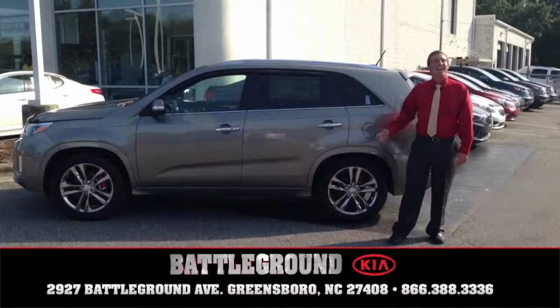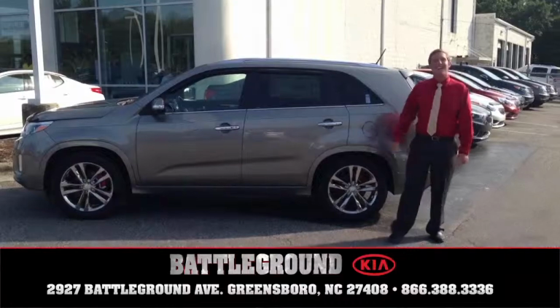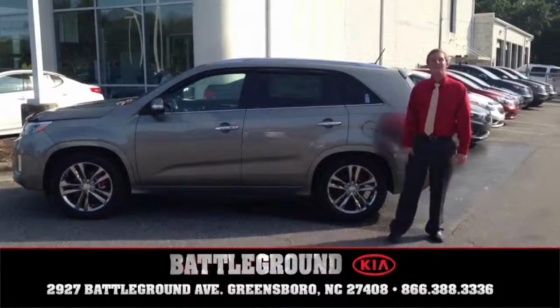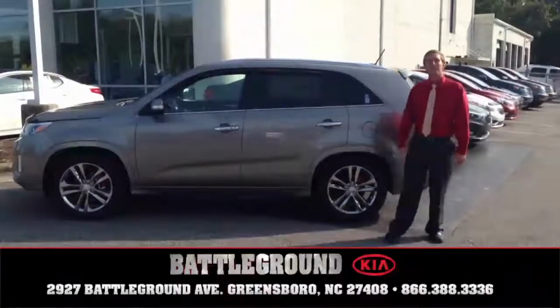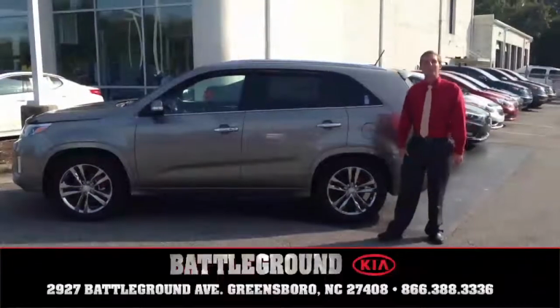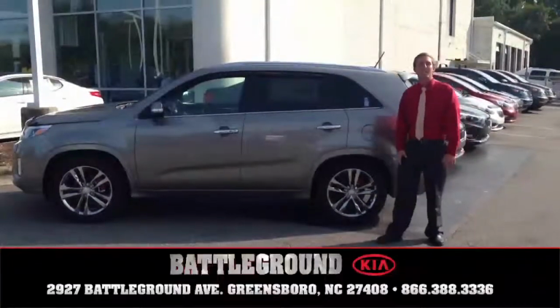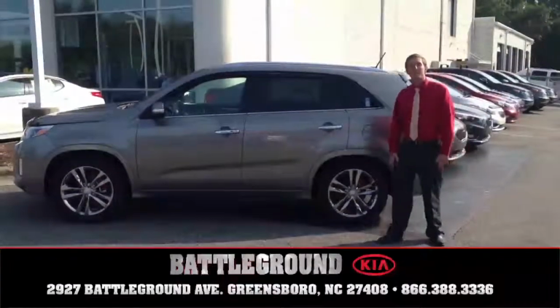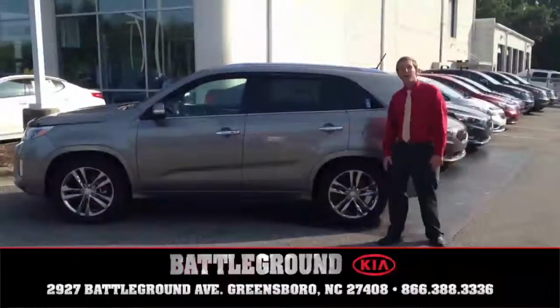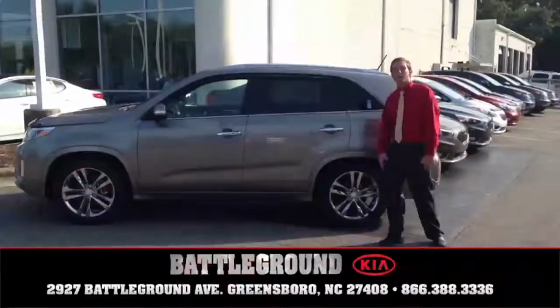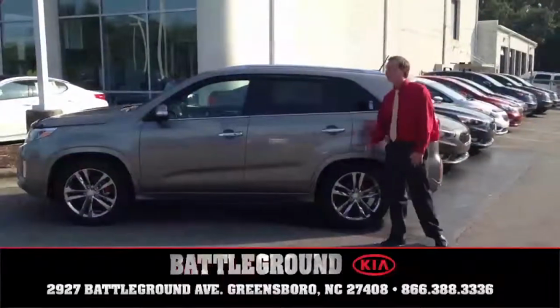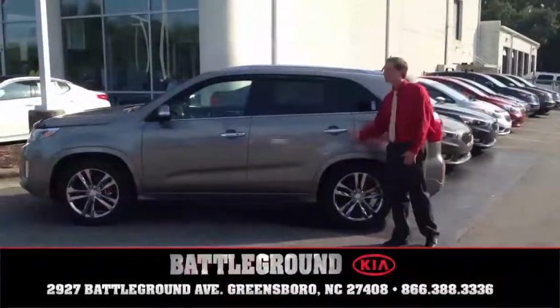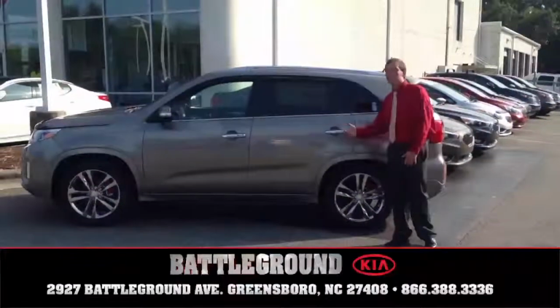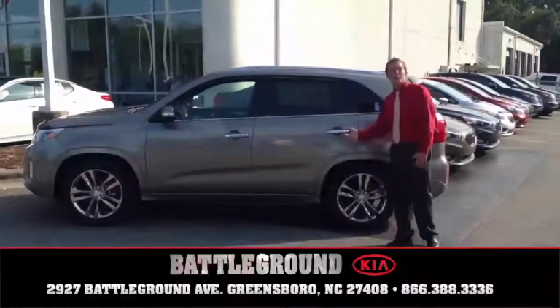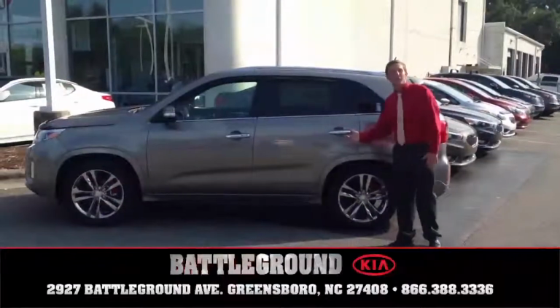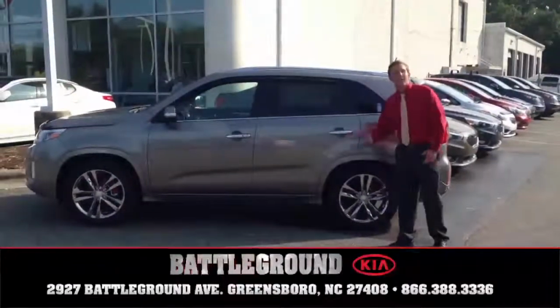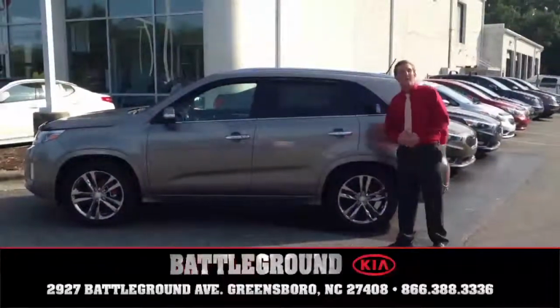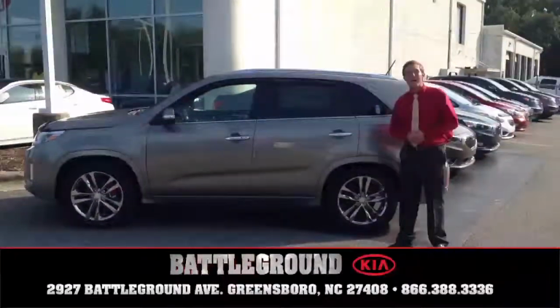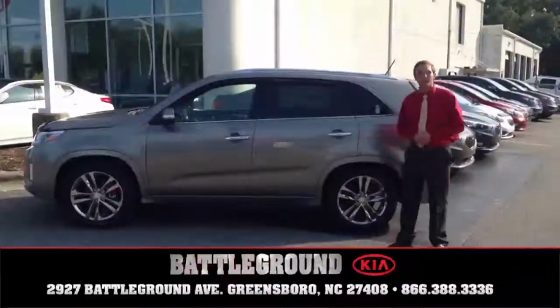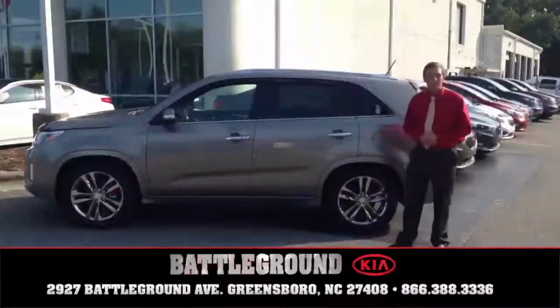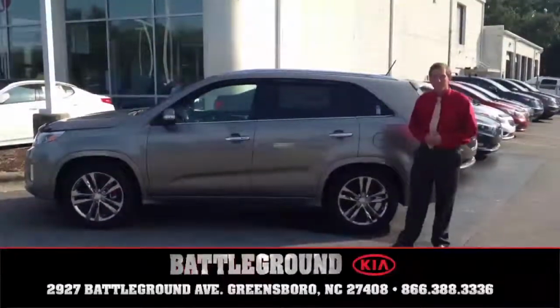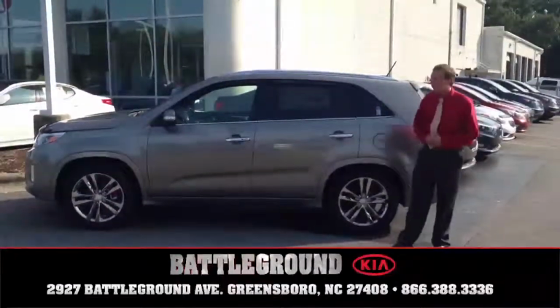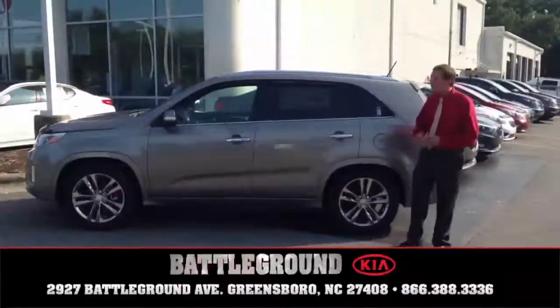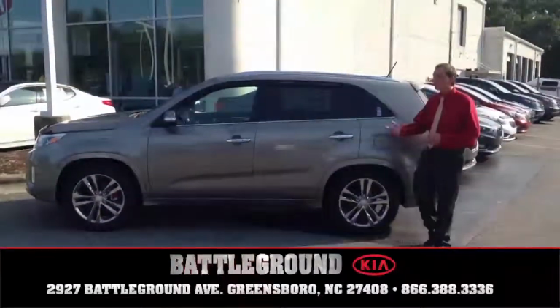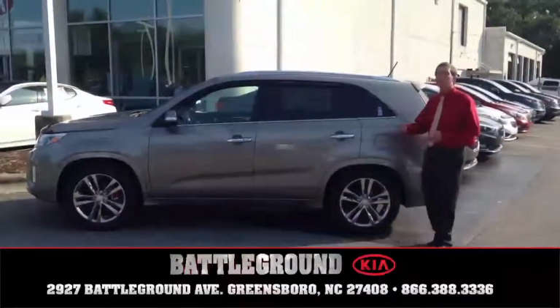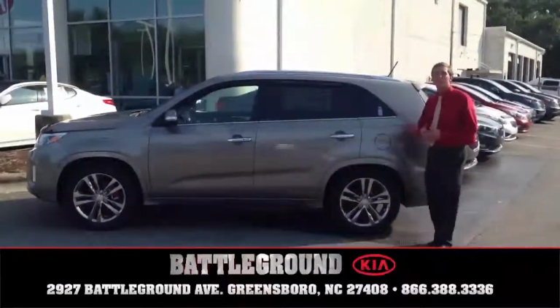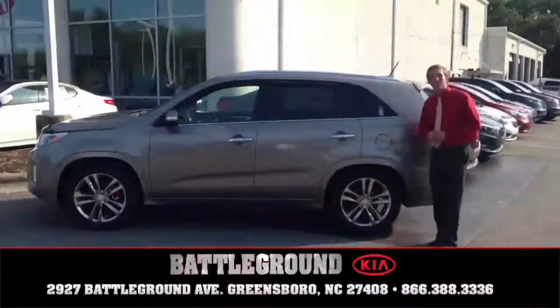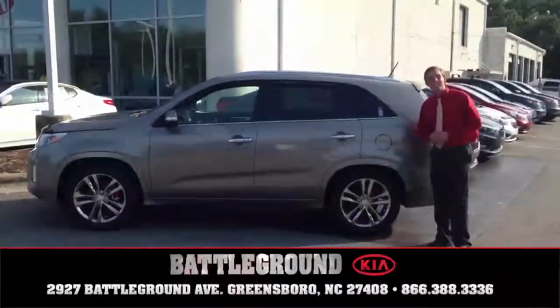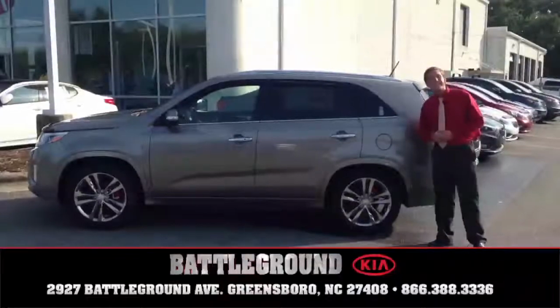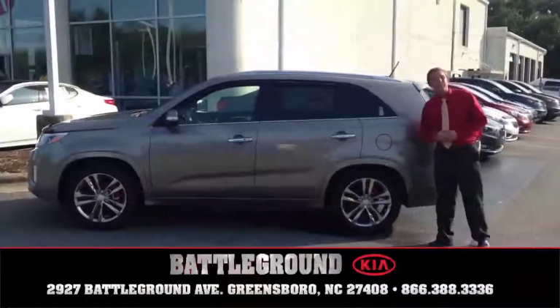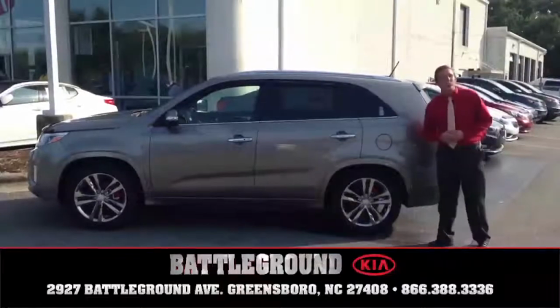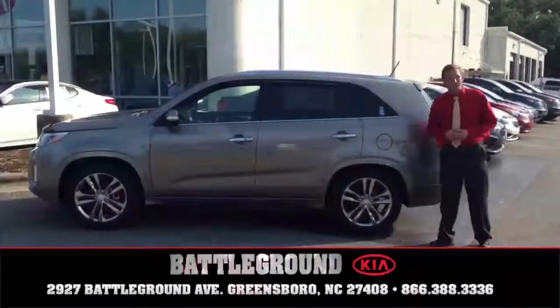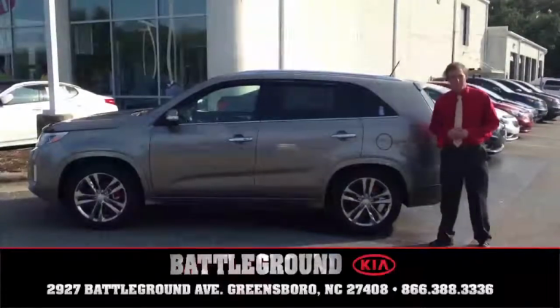Hey, how are you doing? My name is Jacob Clark. We're here in Greensboro, North Carolina at Battleground Kia to show you the new 2014 Kia Sorento.